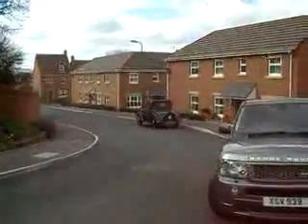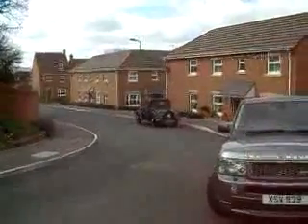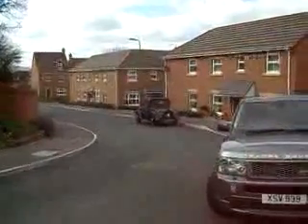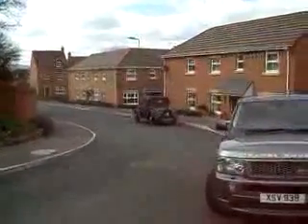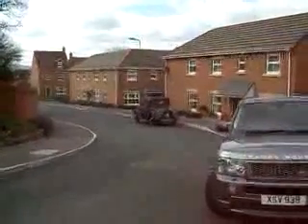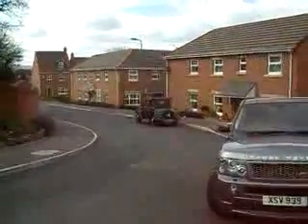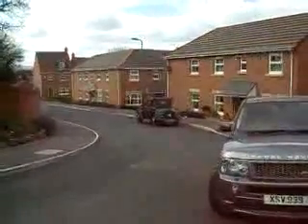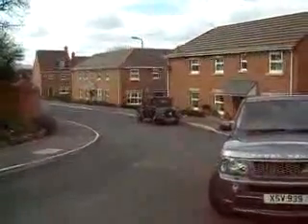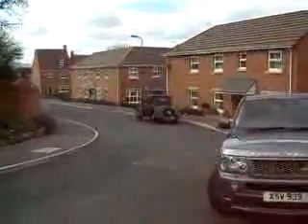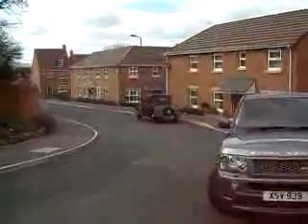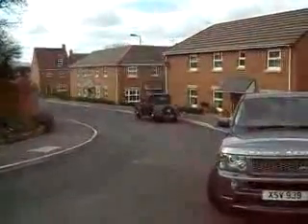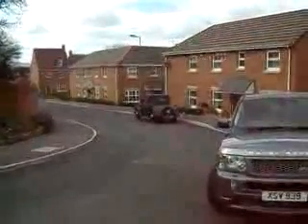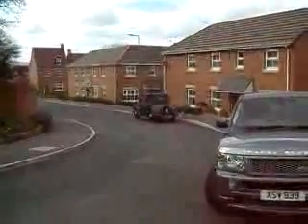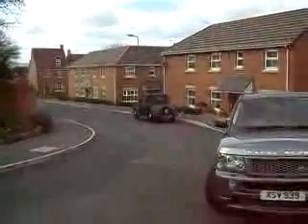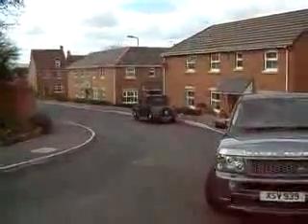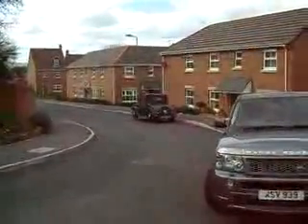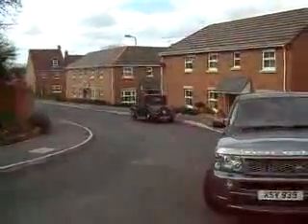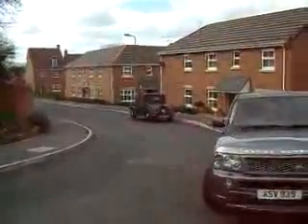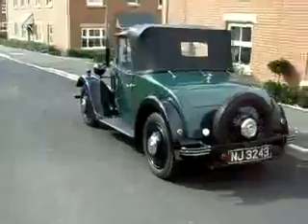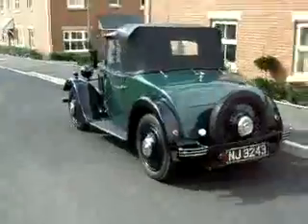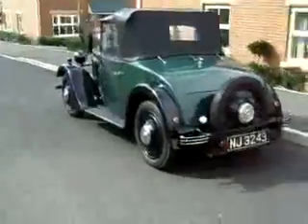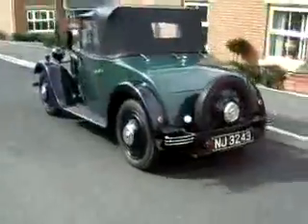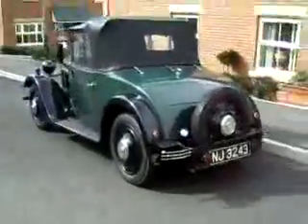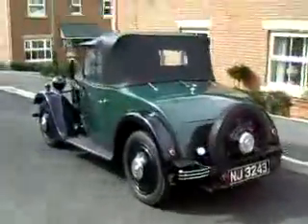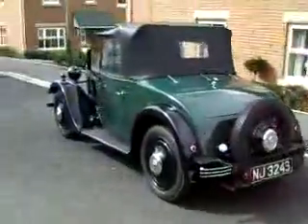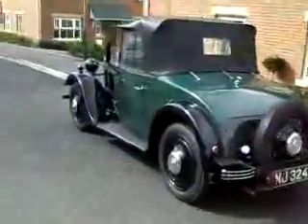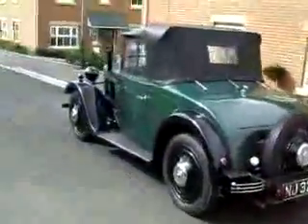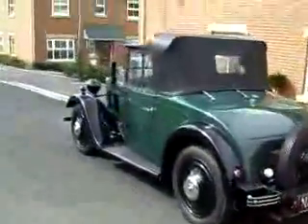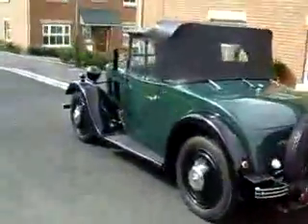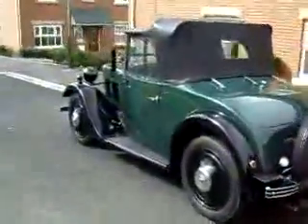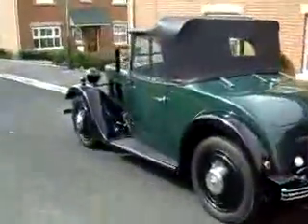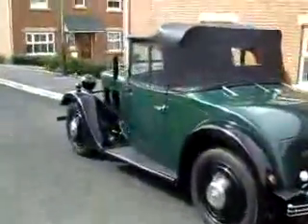It's moved under its own steam. So it's off to the MOT station.